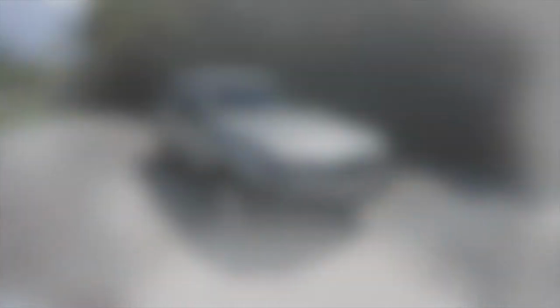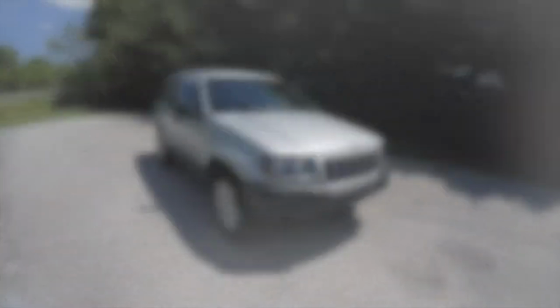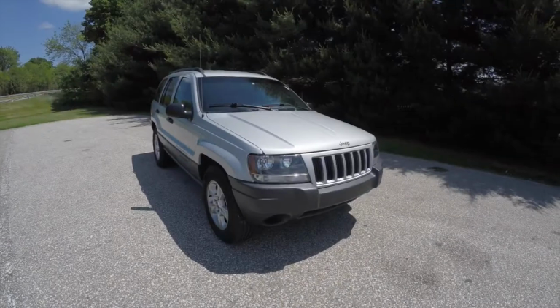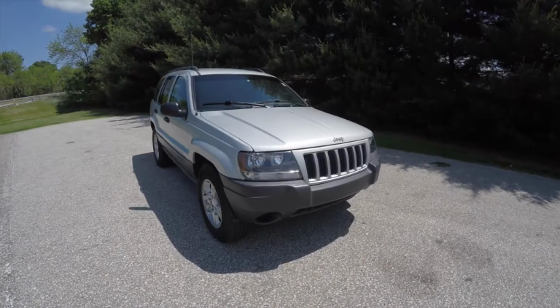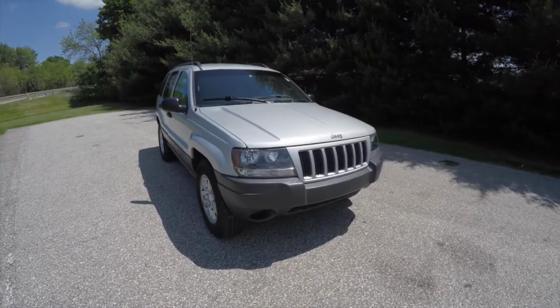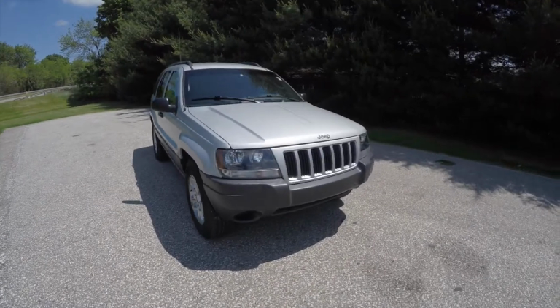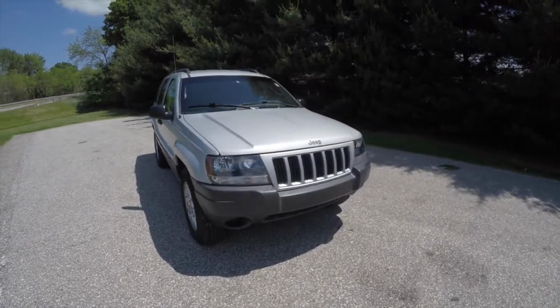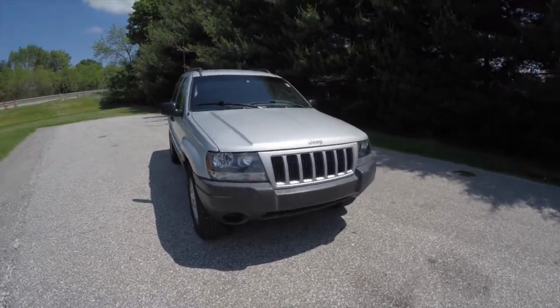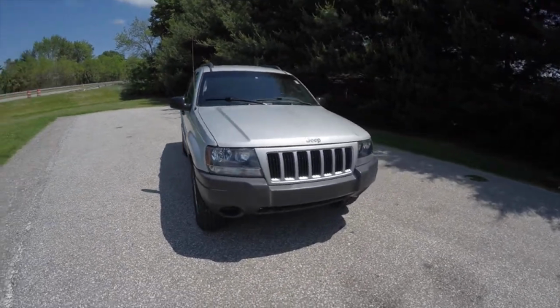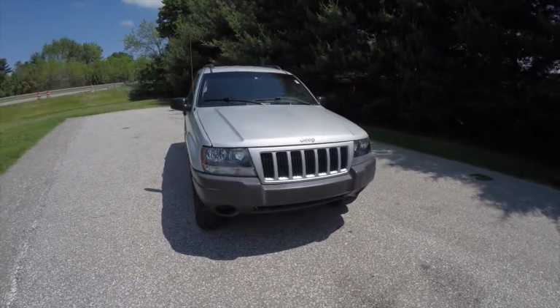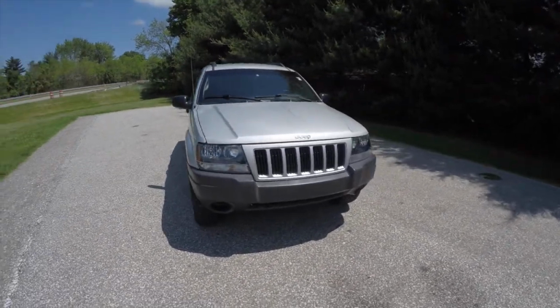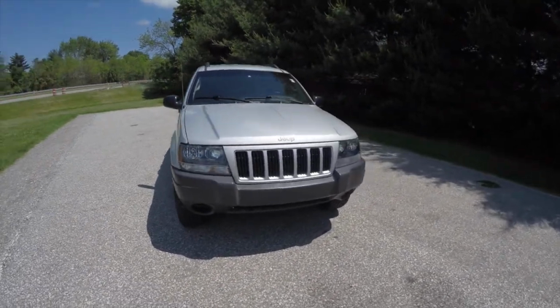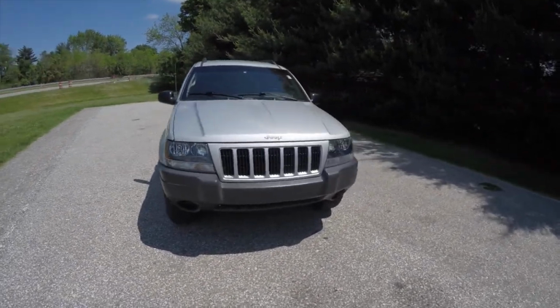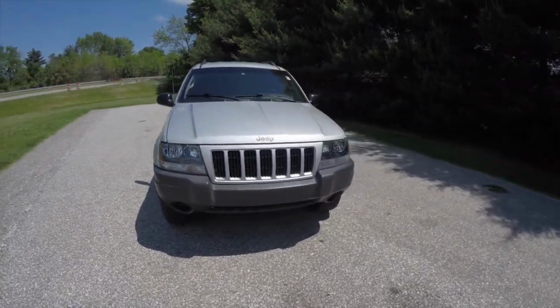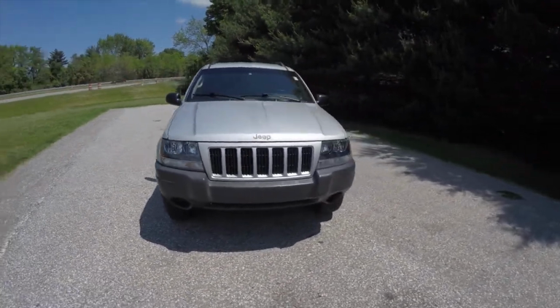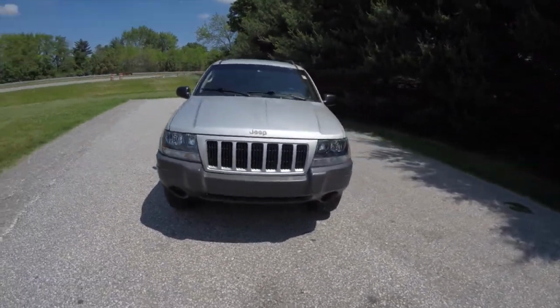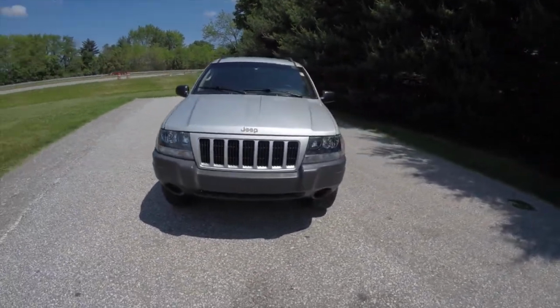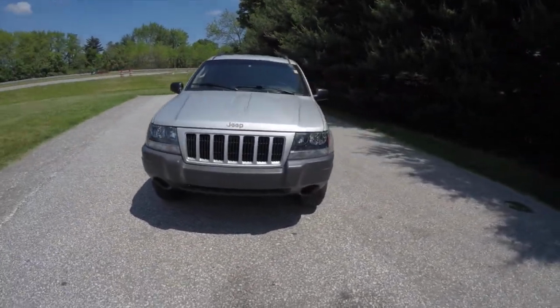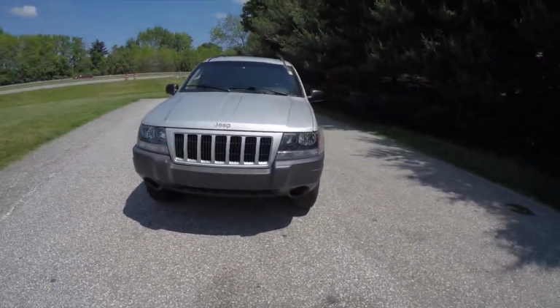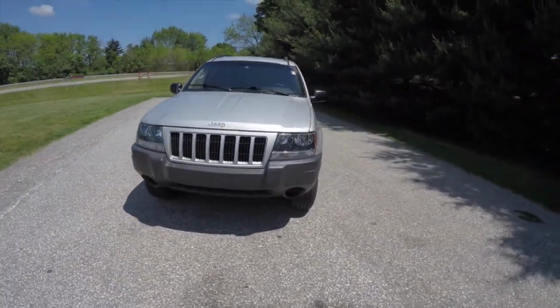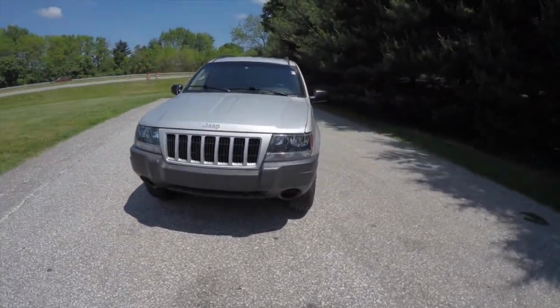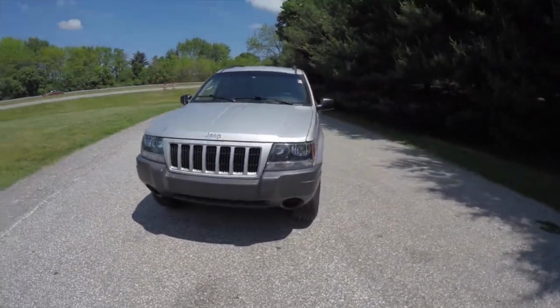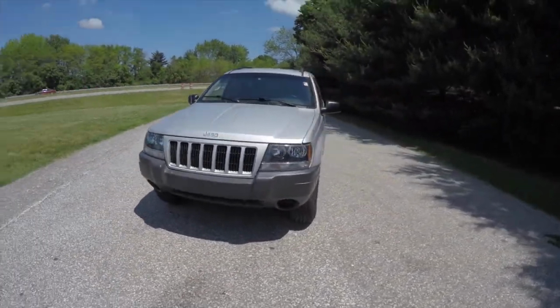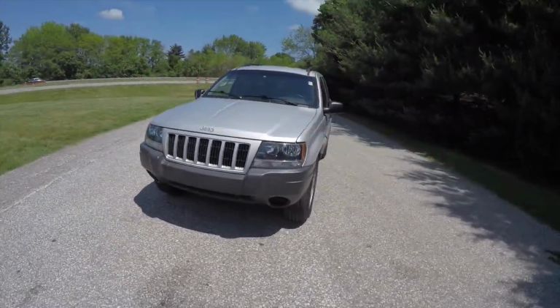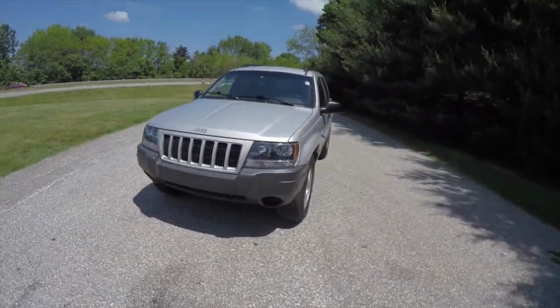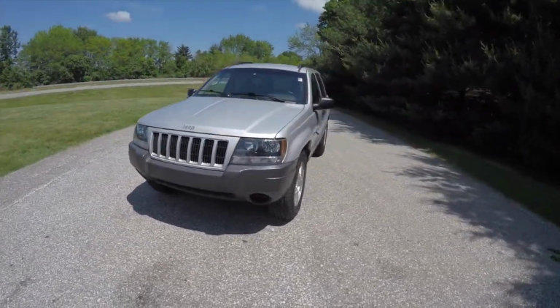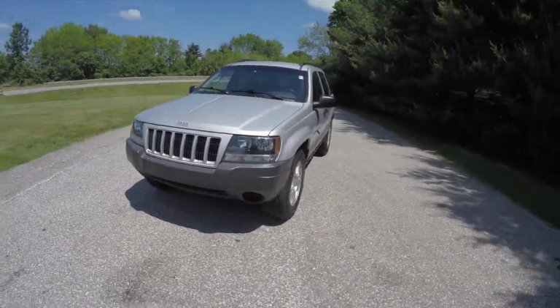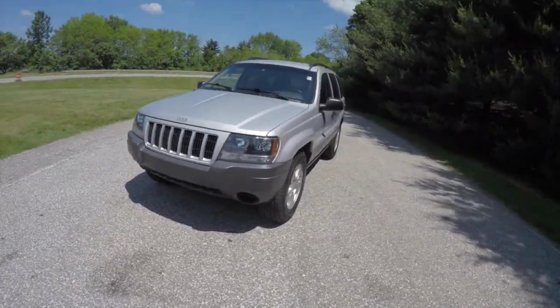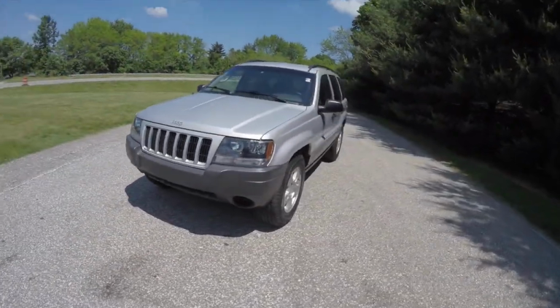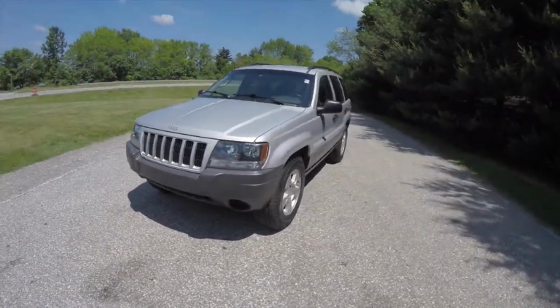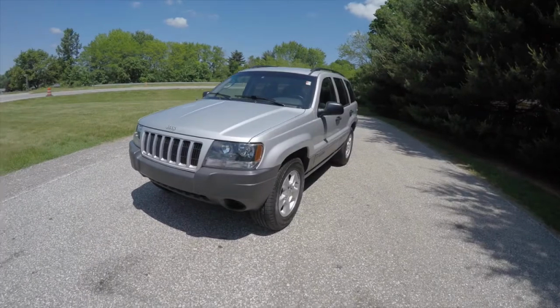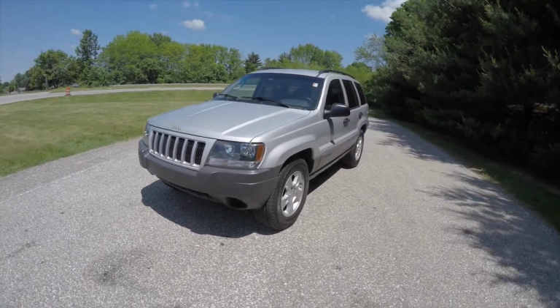Hello everyone. Today we're going to take a quick walk-around look at this 2004 Jeep Grand Cherokee Laredo.